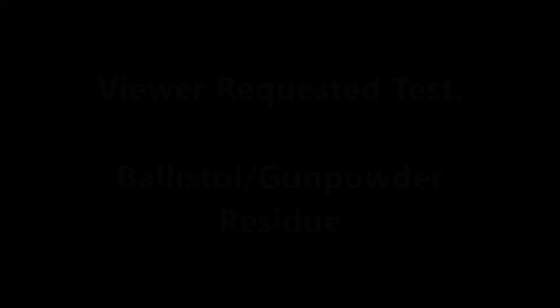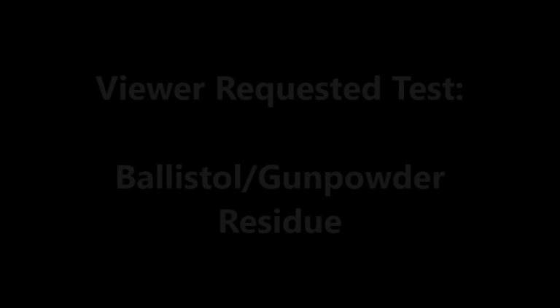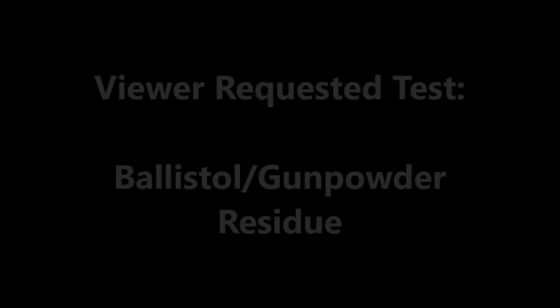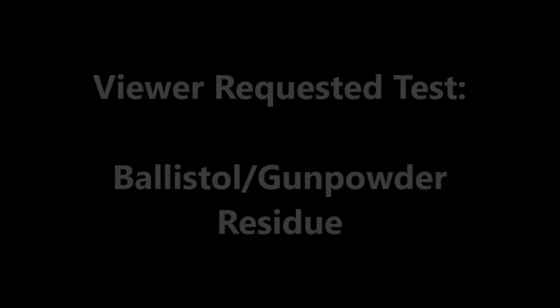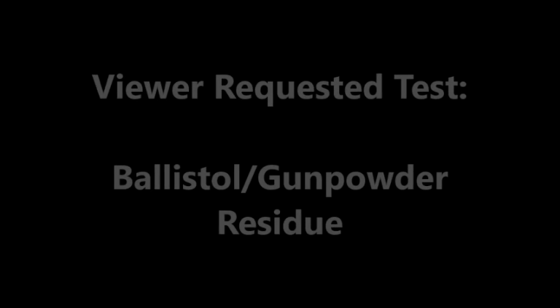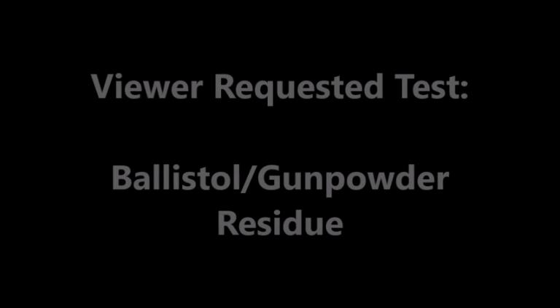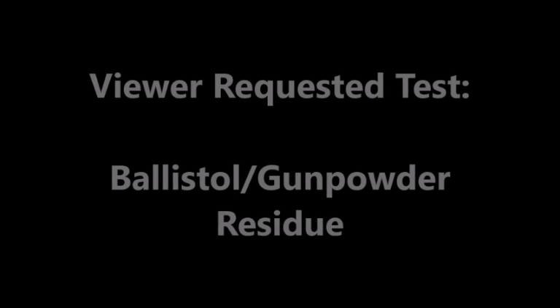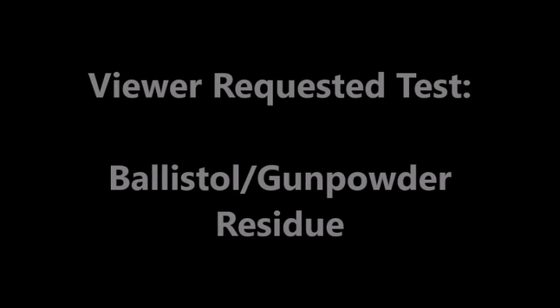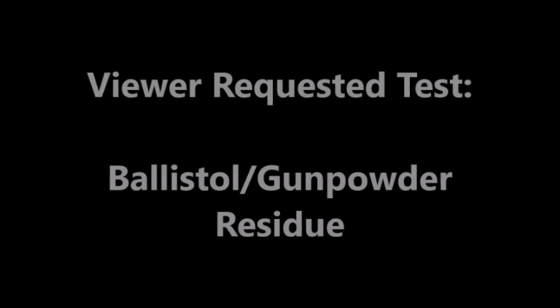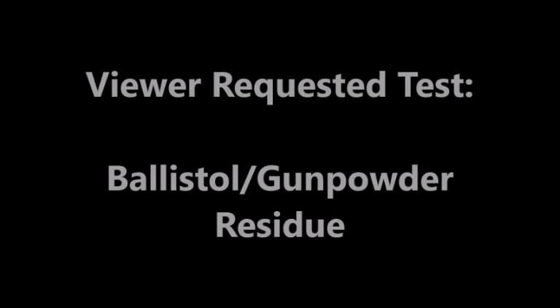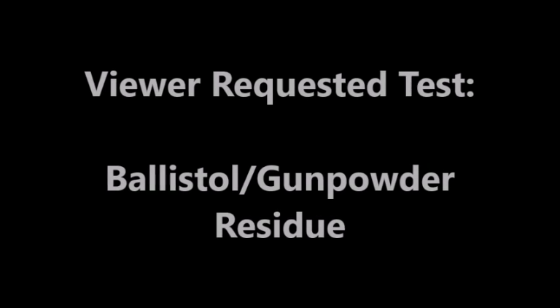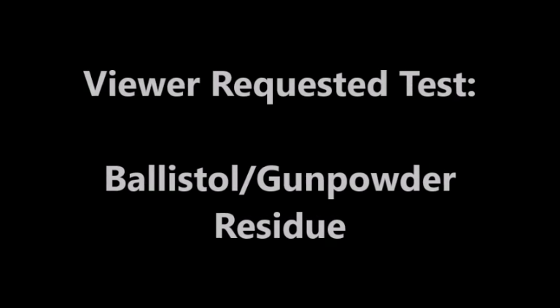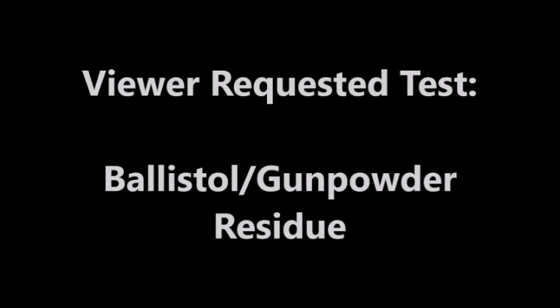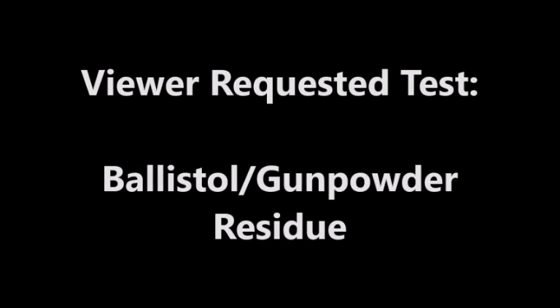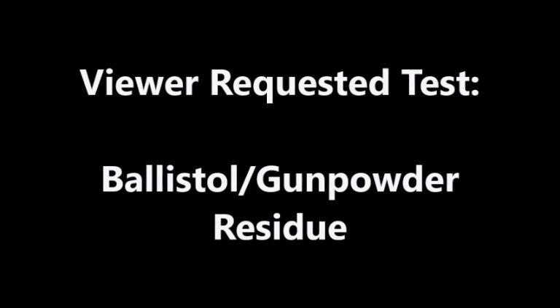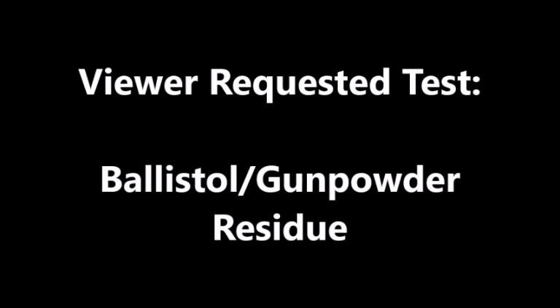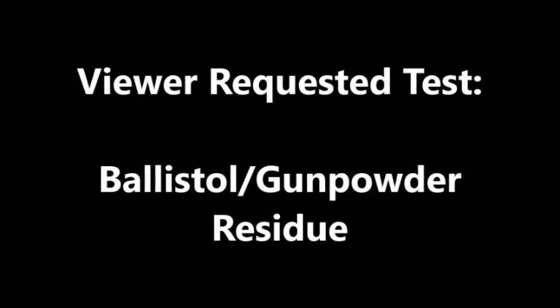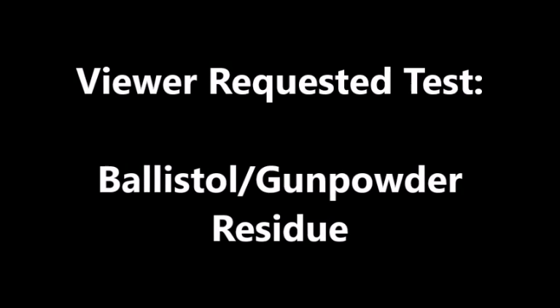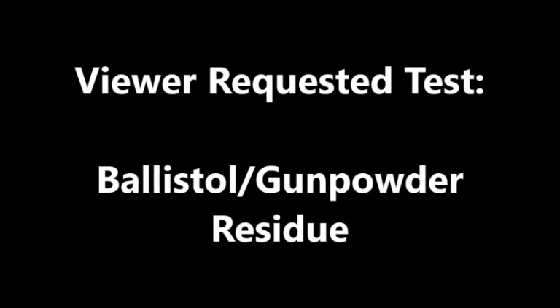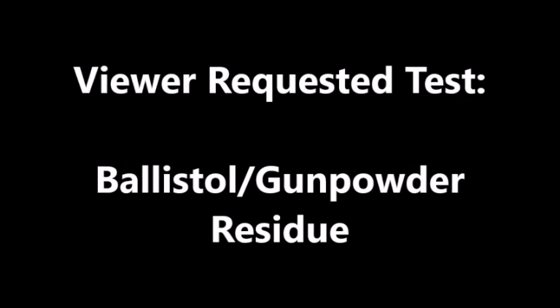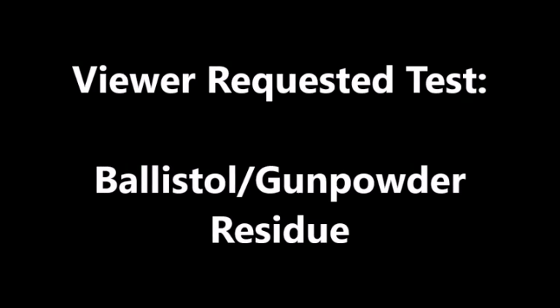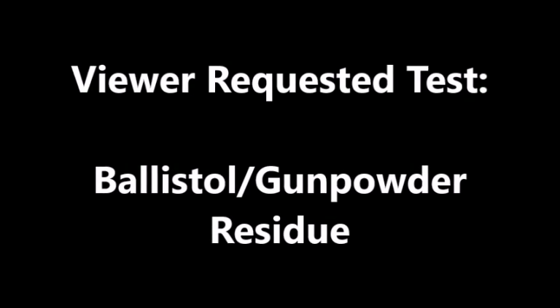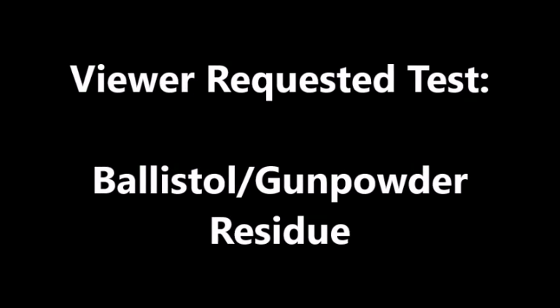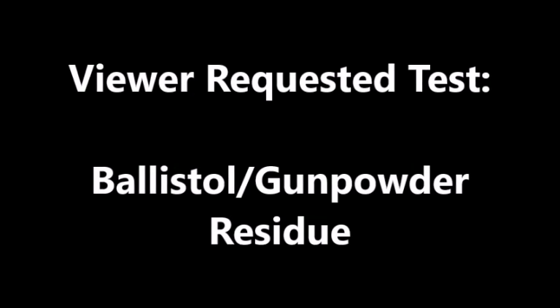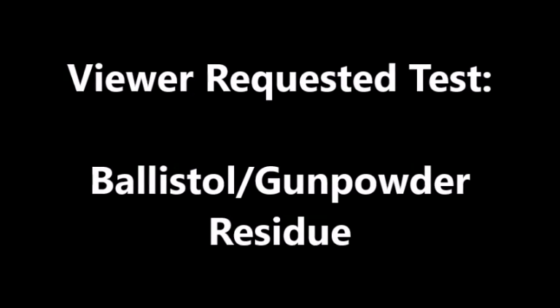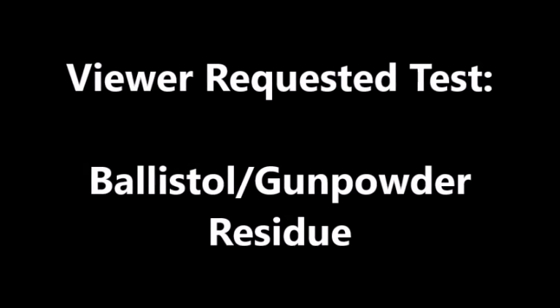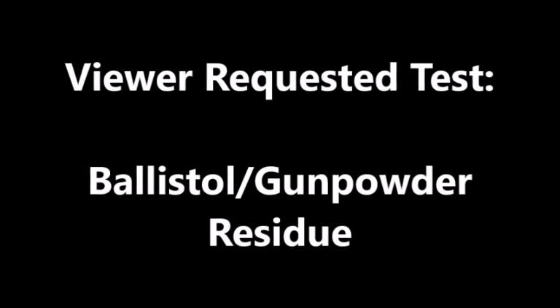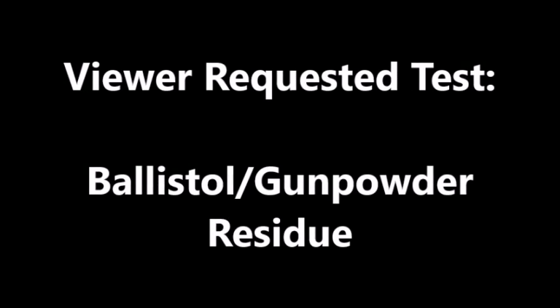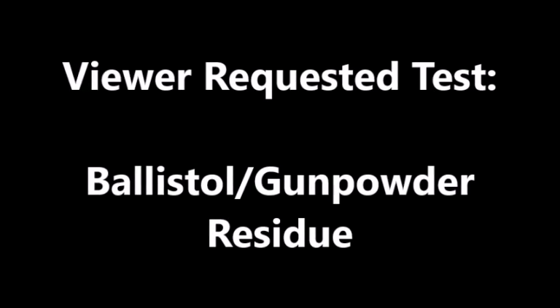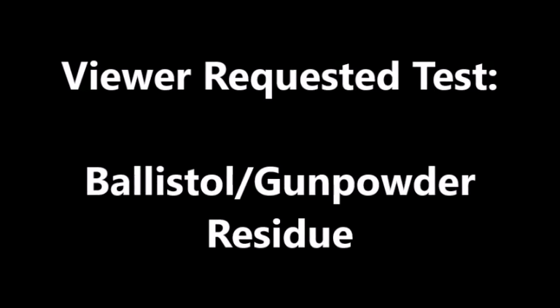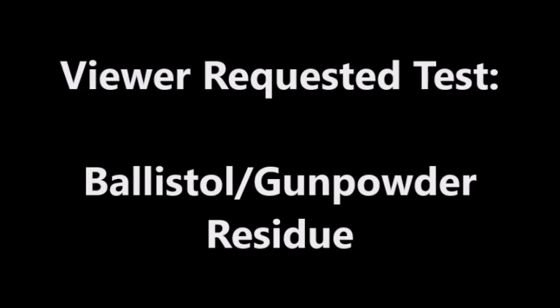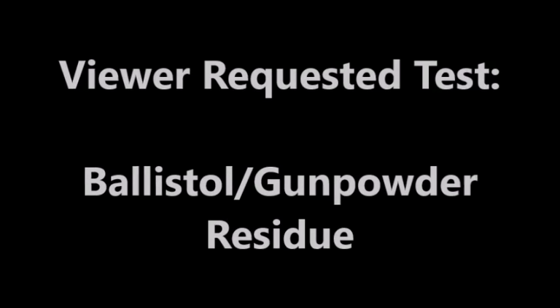A viewer asked me to try a test with Ballistol. I included his request in the description.